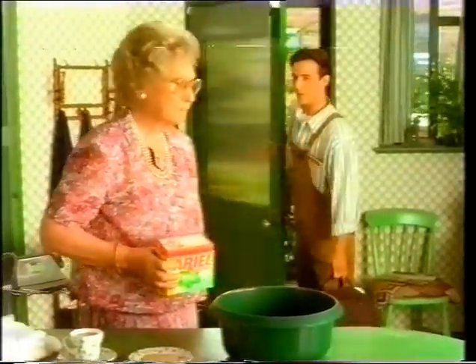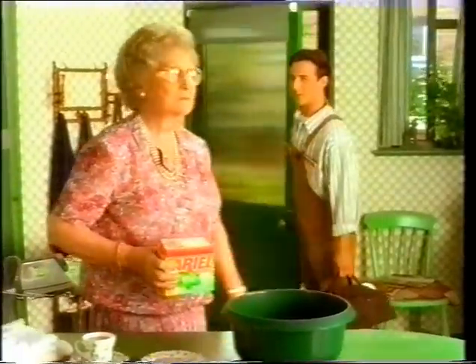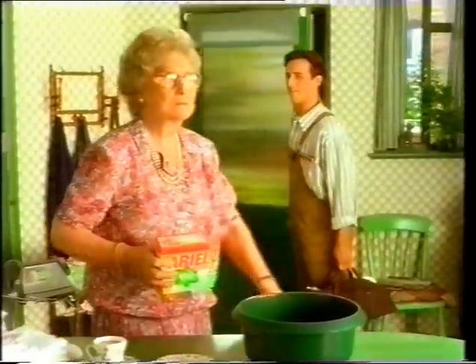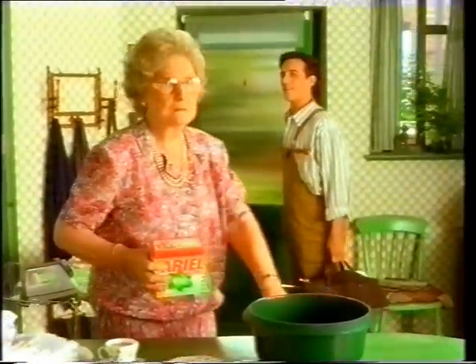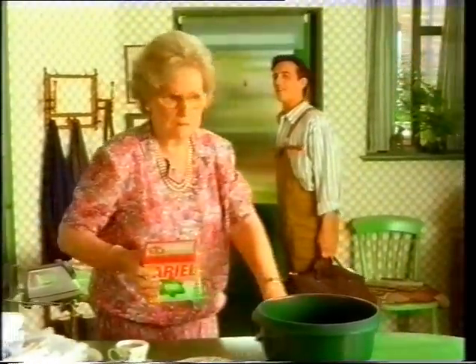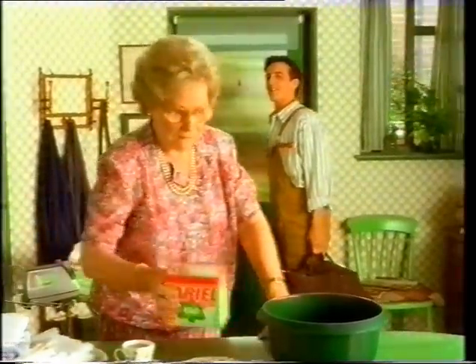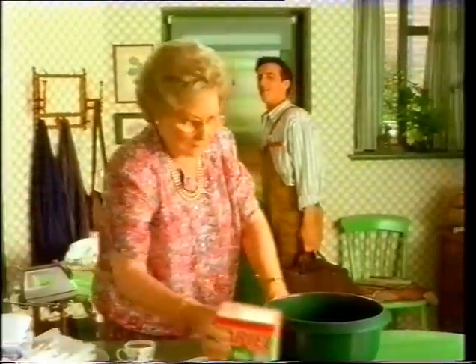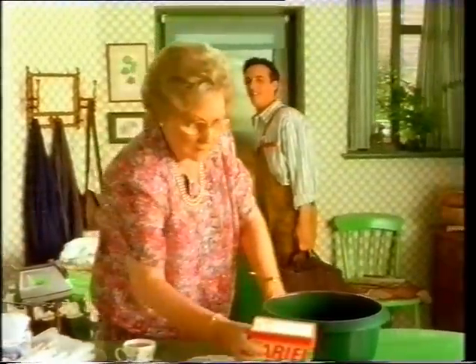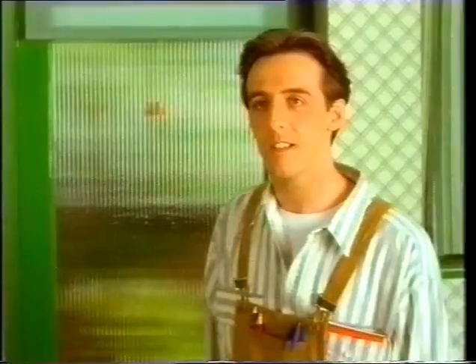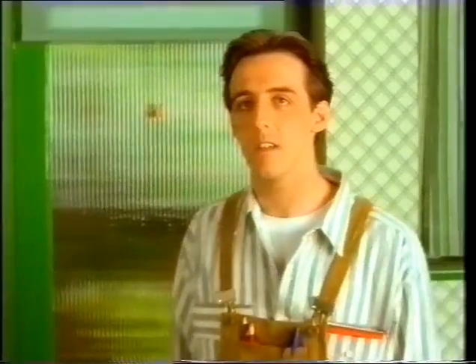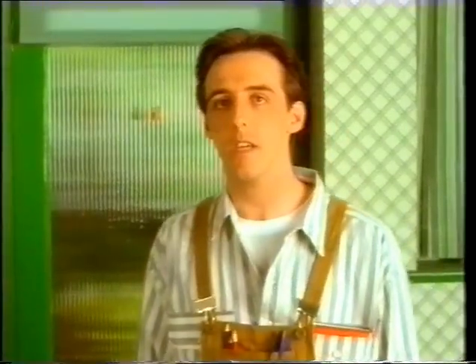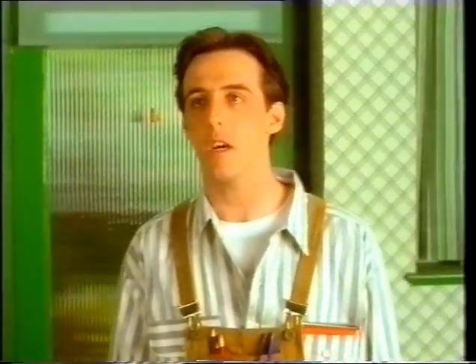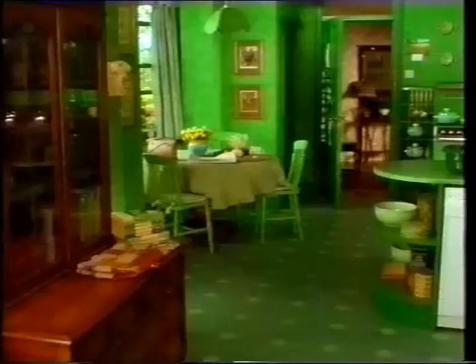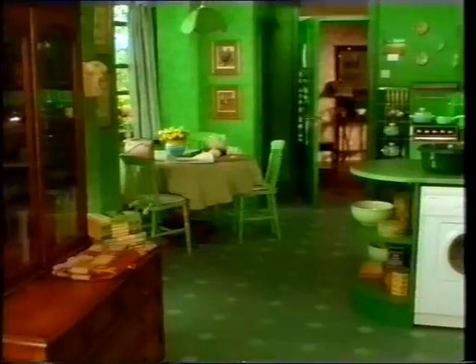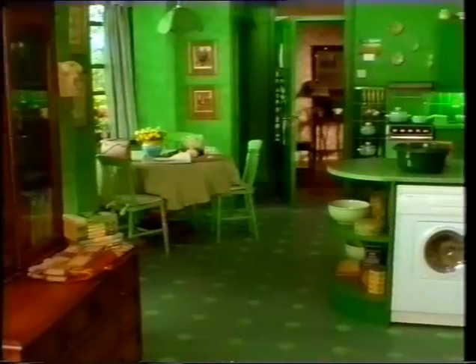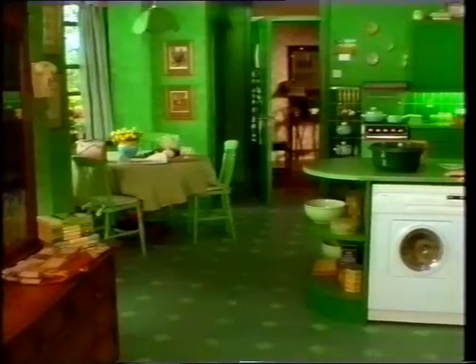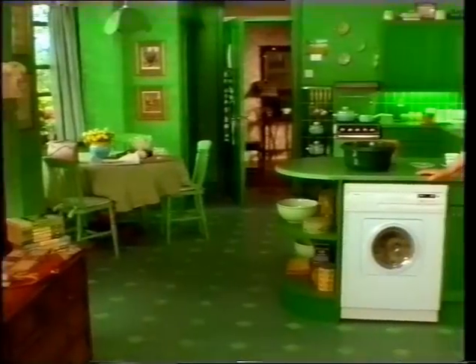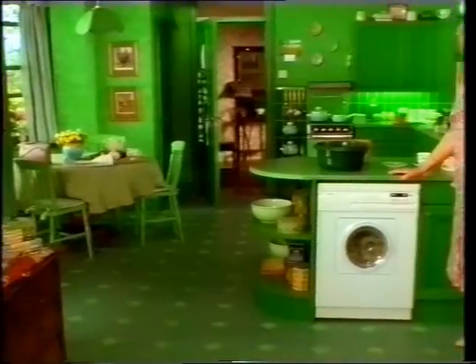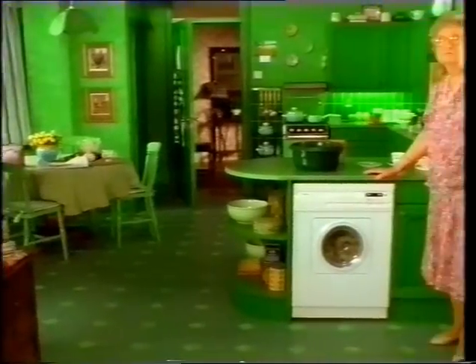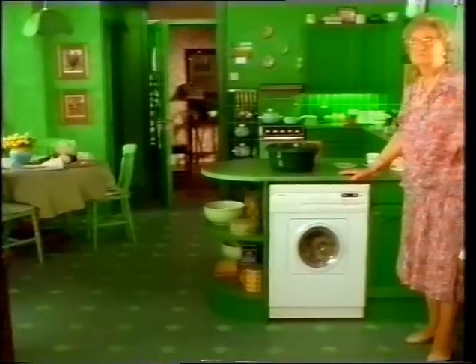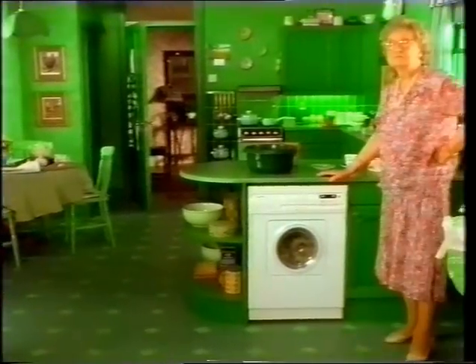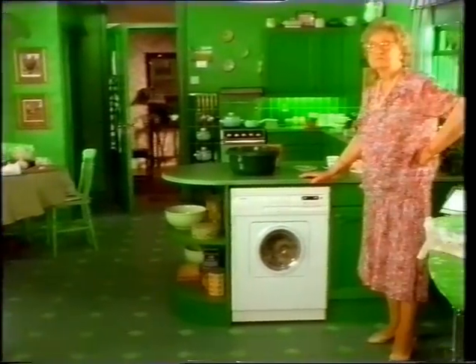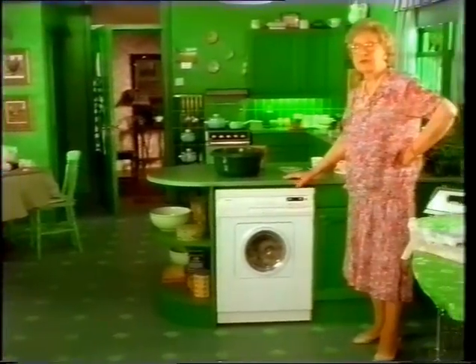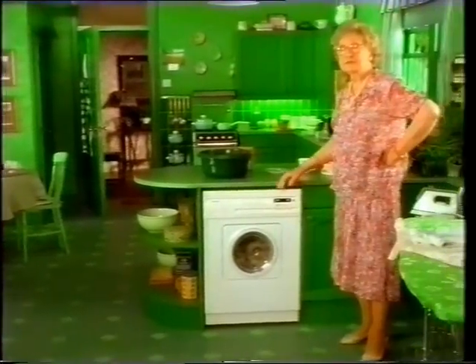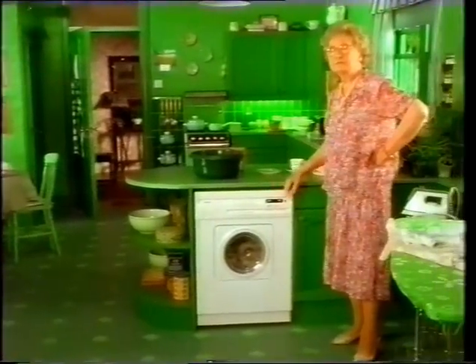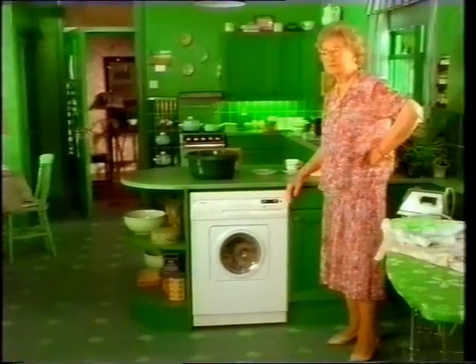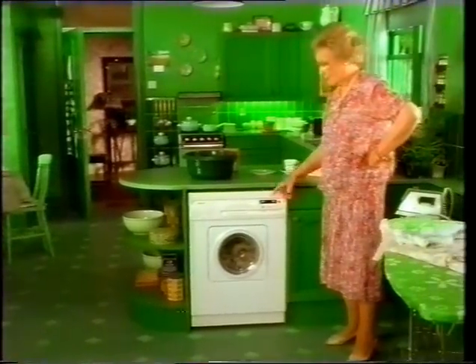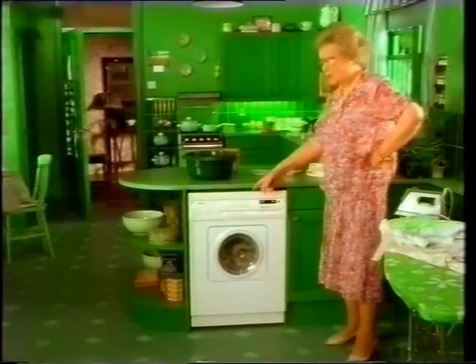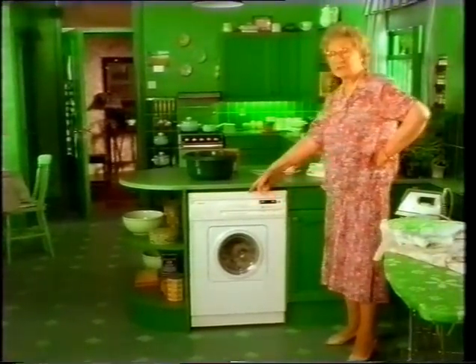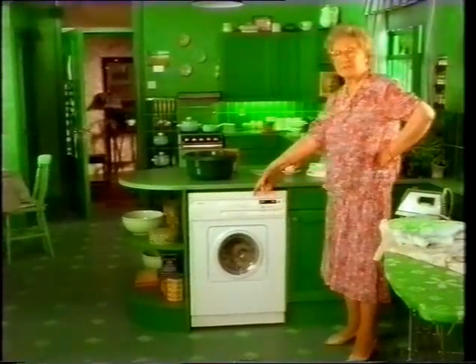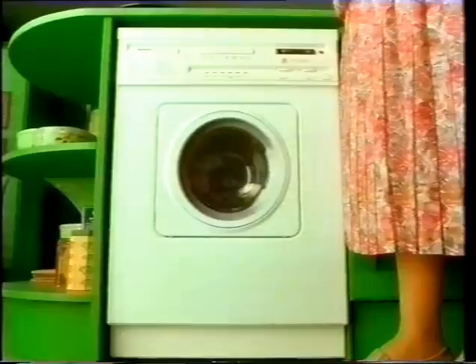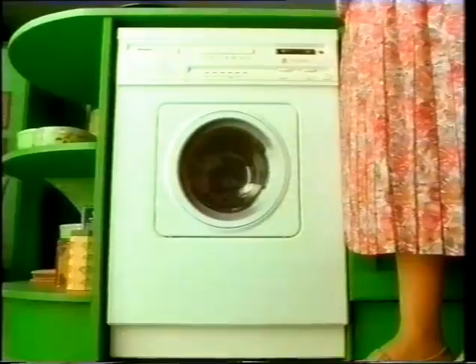Shouldn't take a minute to fix your tap. Here, your kitchen's totally green. Yes. All except for this.